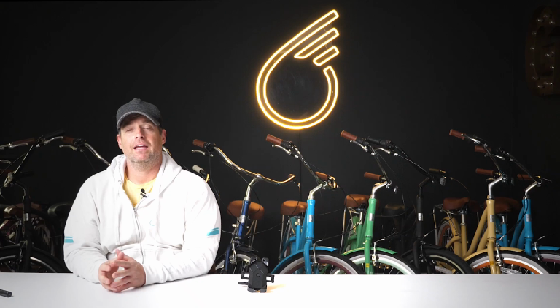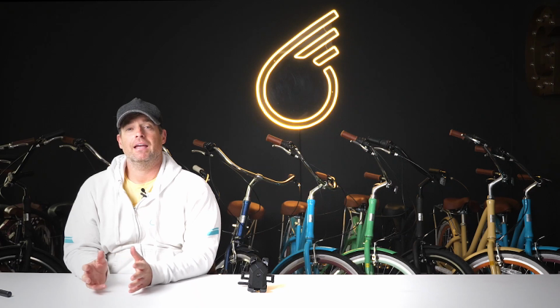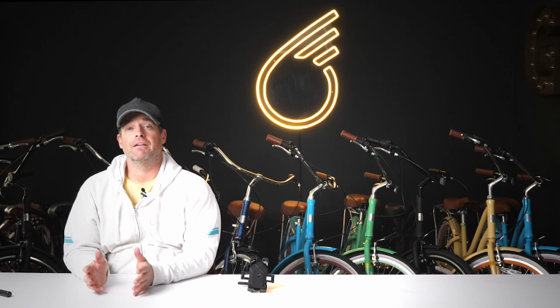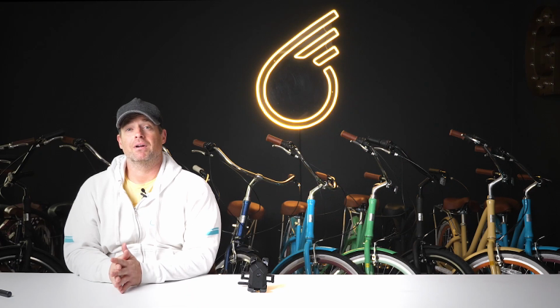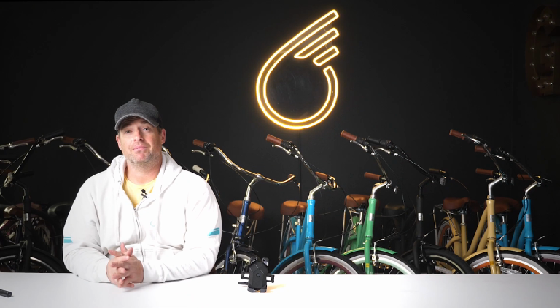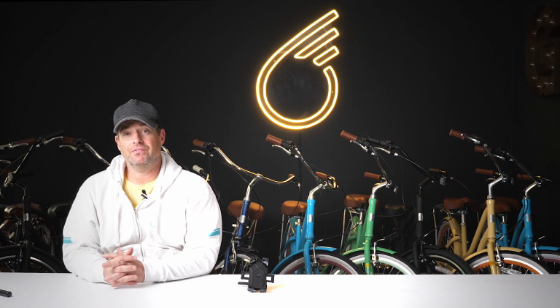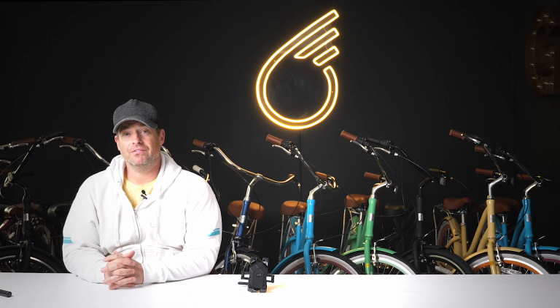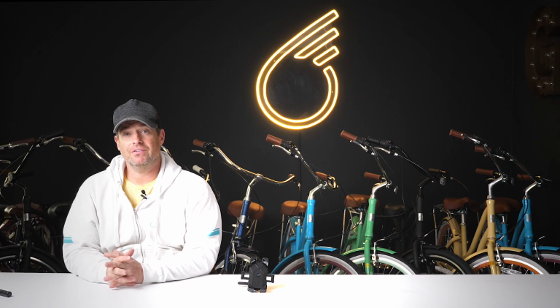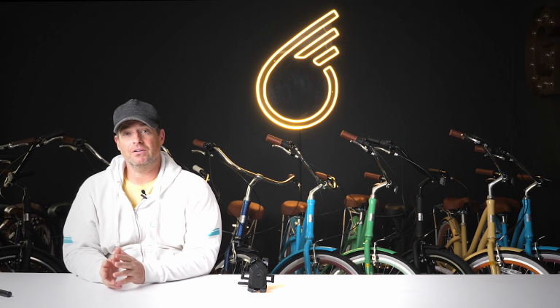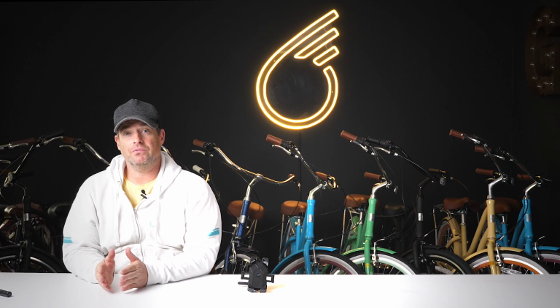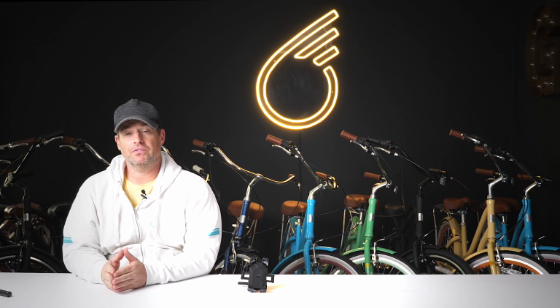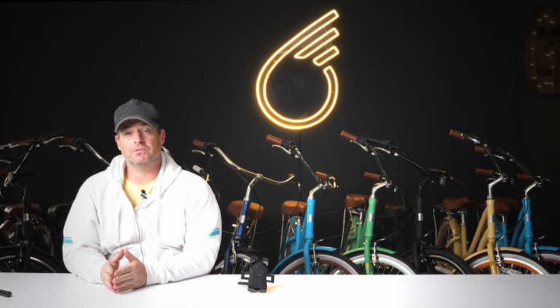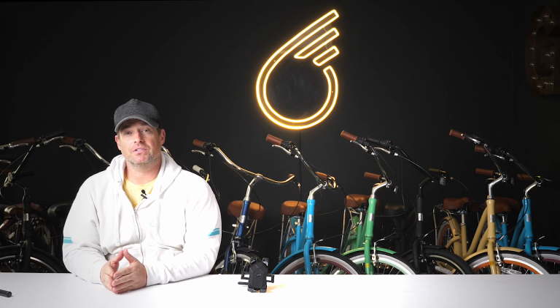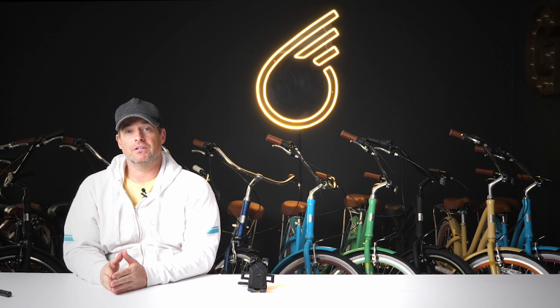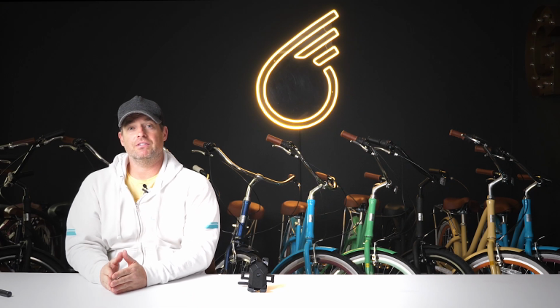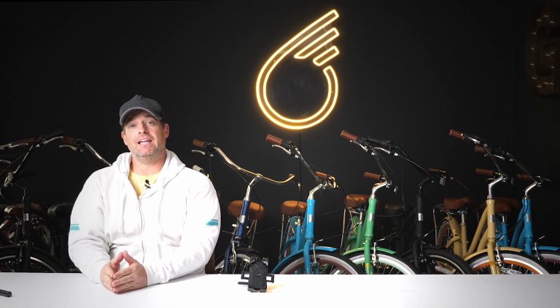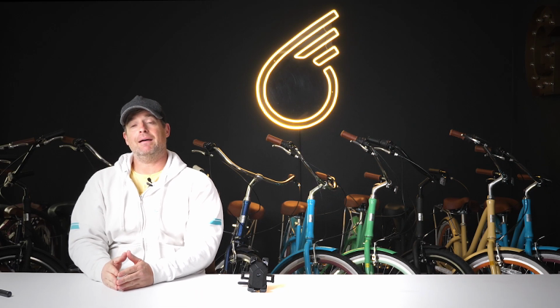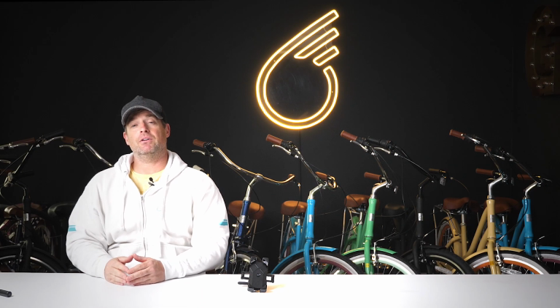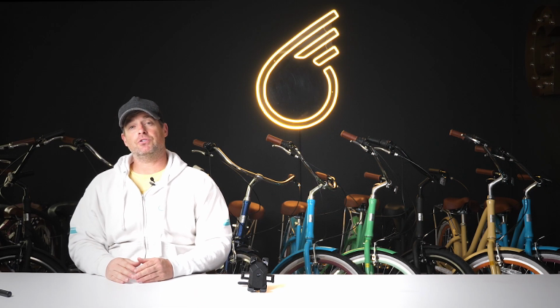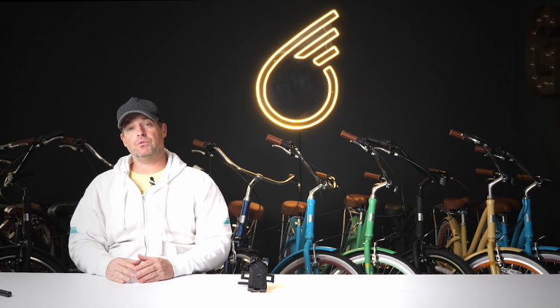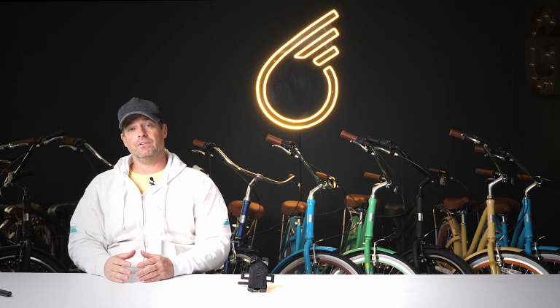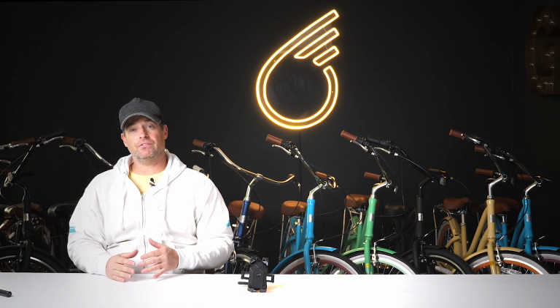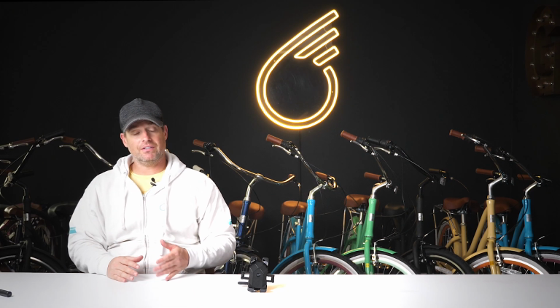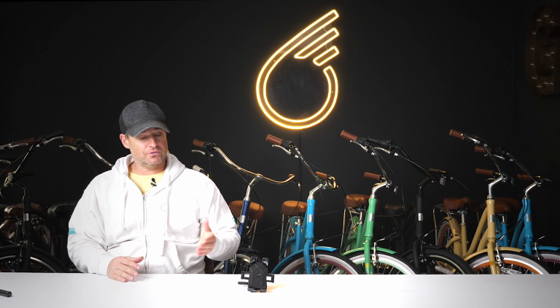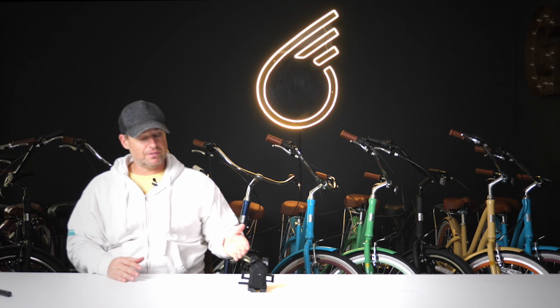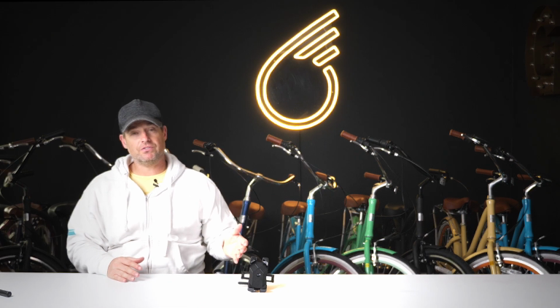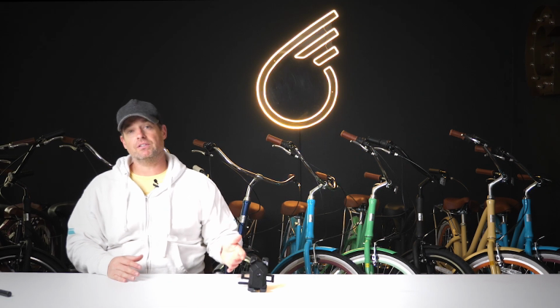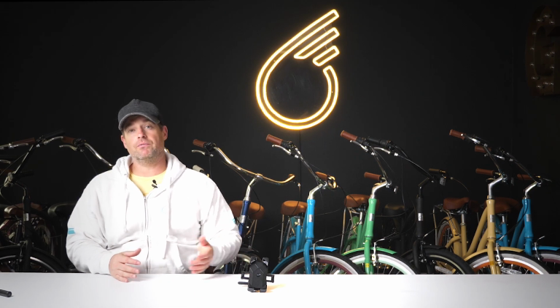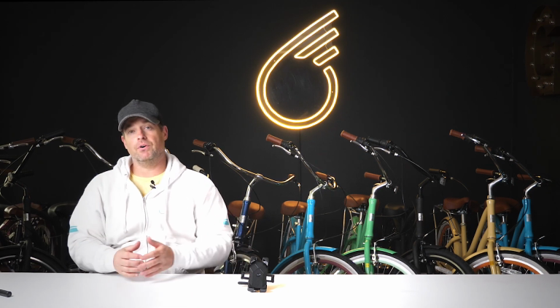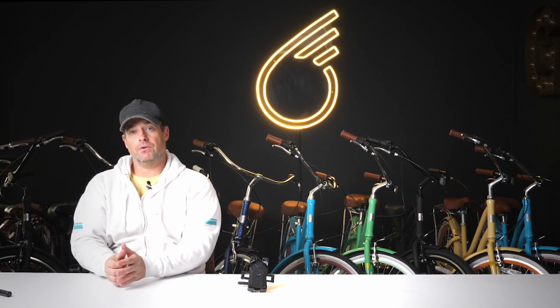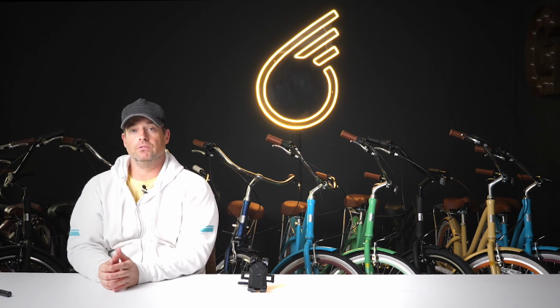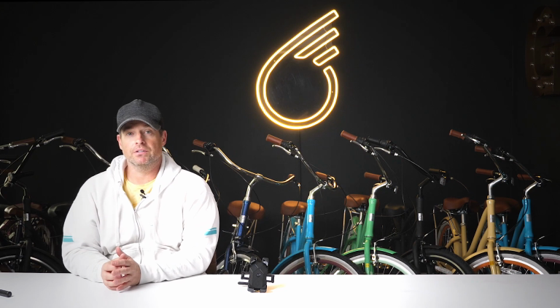Hey everyone, I'm Dustin, CEO of 630, and today I'm going to show you the 630 phone holder.